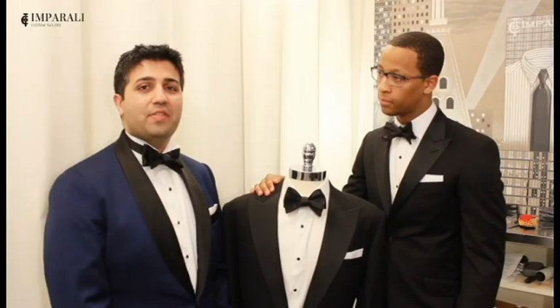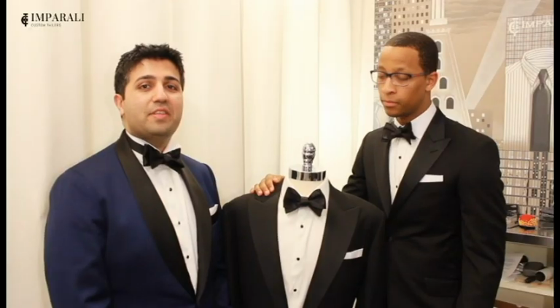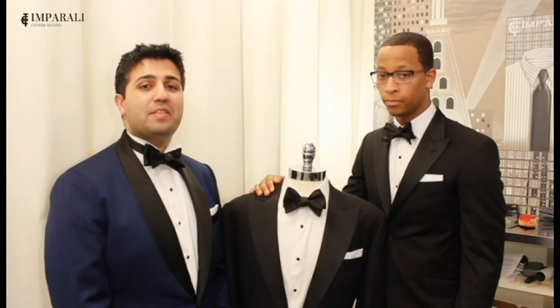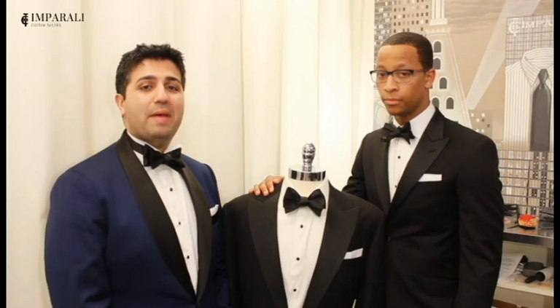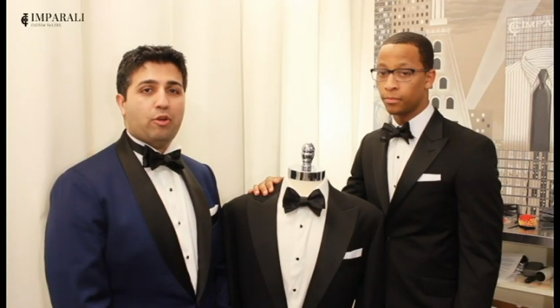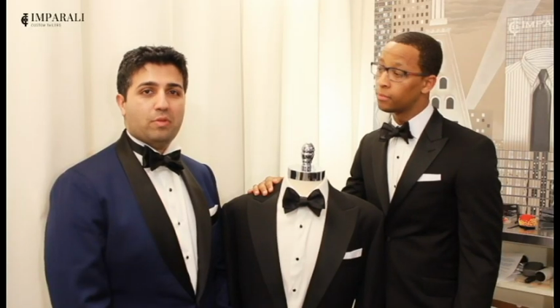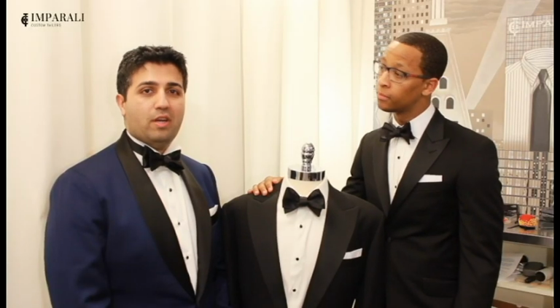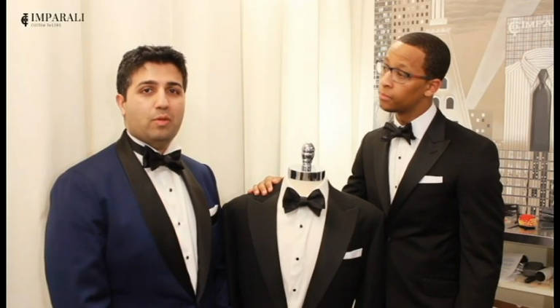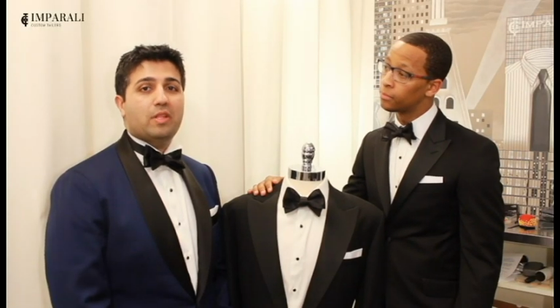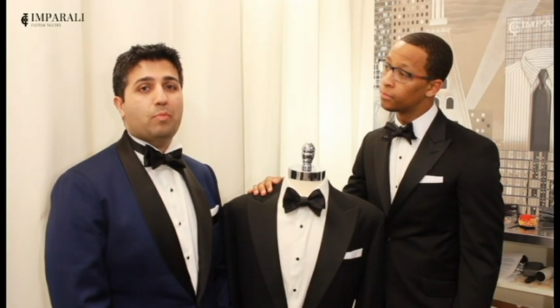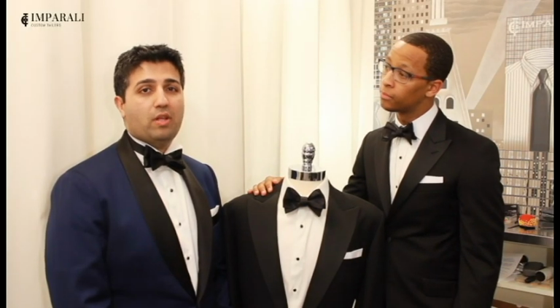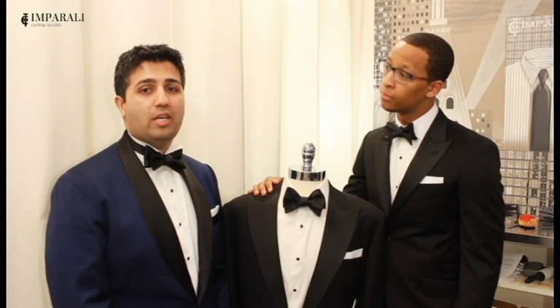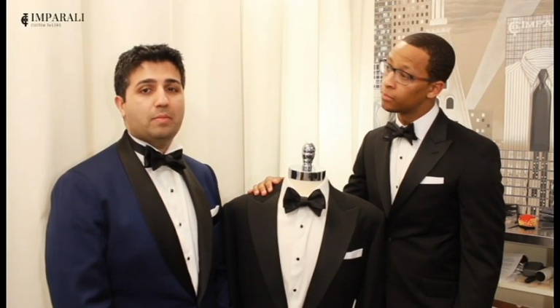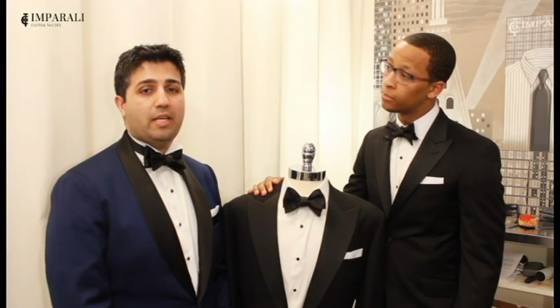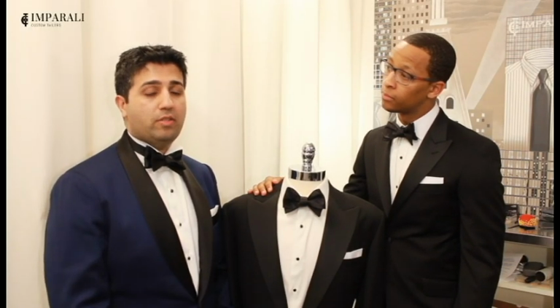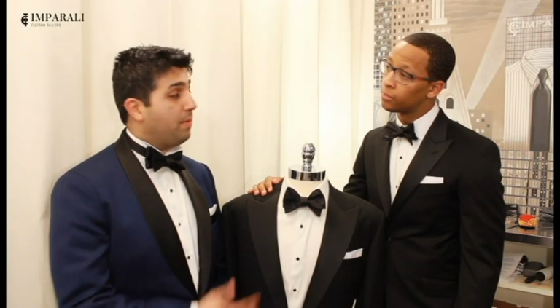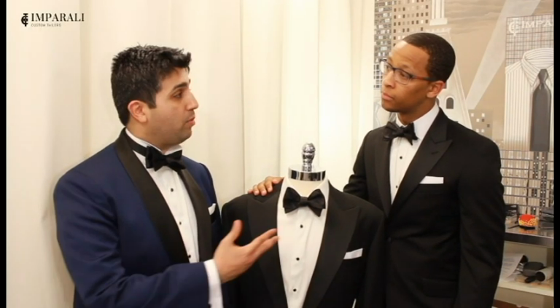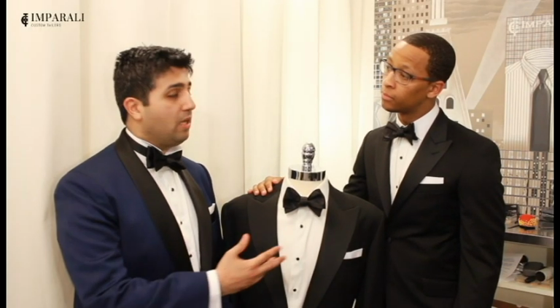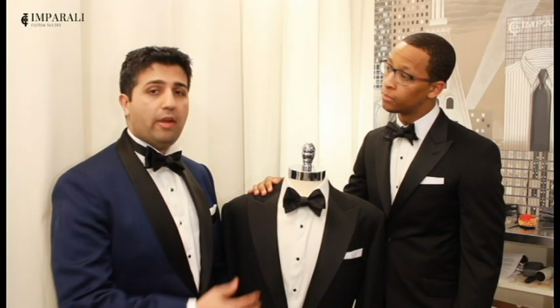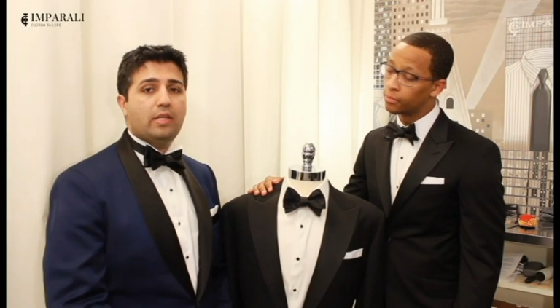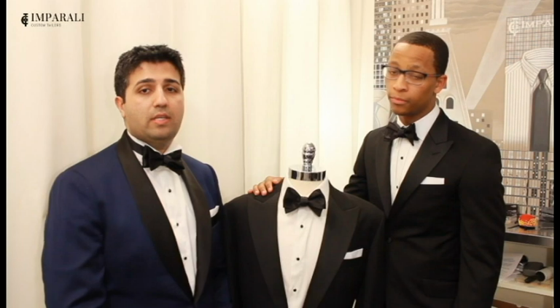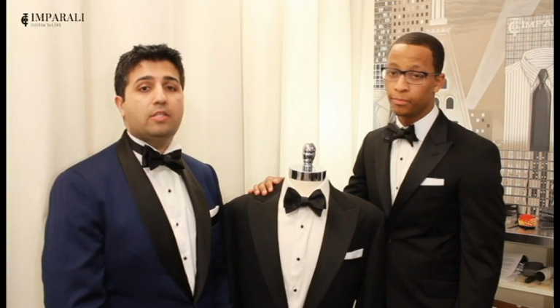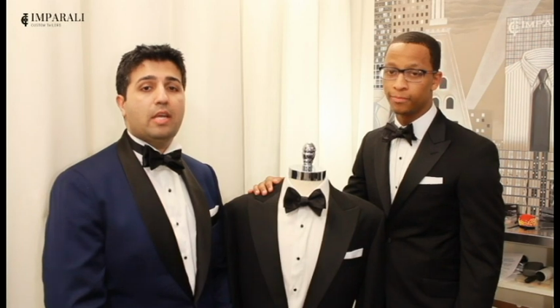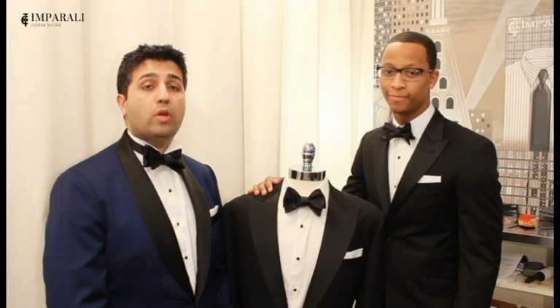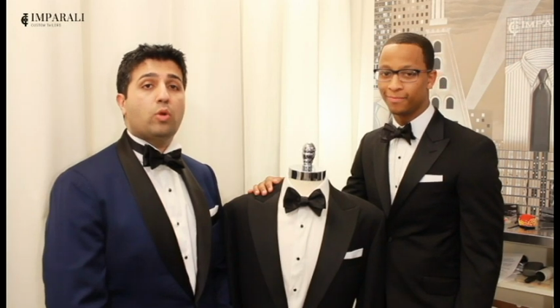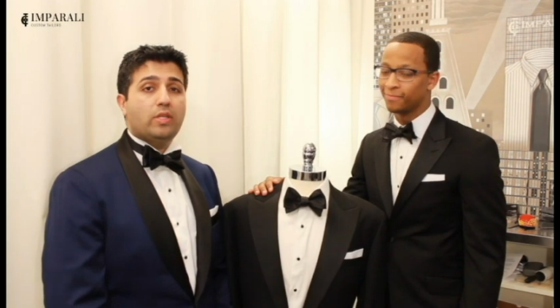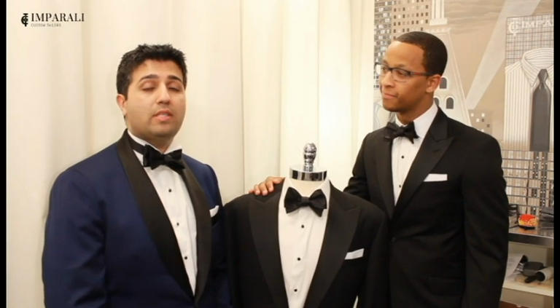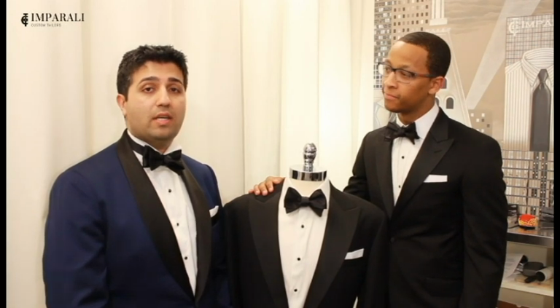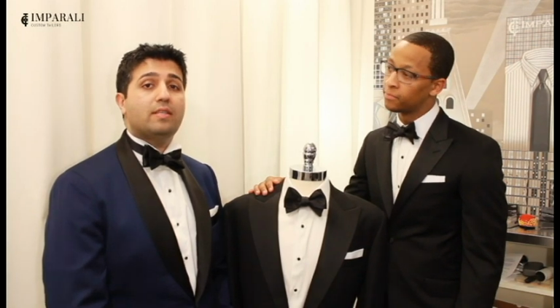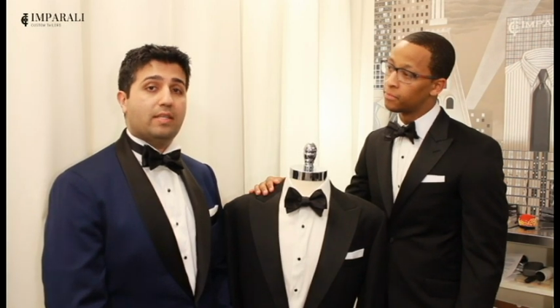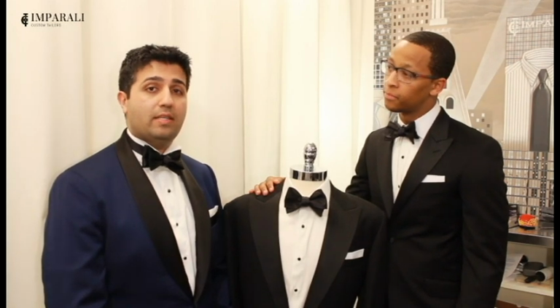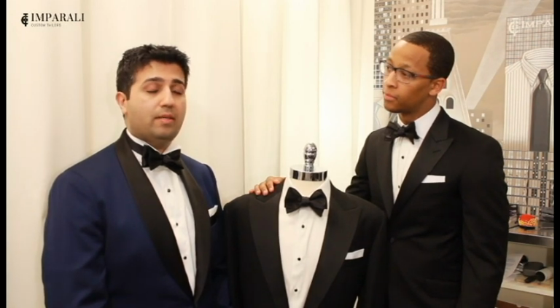This is Matt Harpalani with Imperial E-Custom-Tailors. I'm here with Nick Arrington and today we are going to discuss the tuxedo.